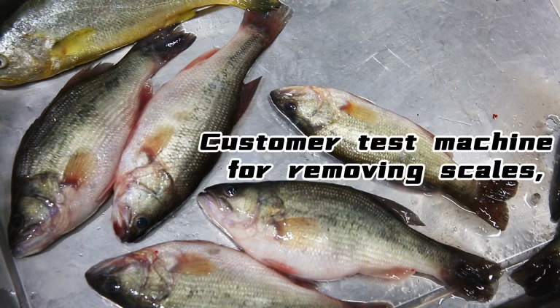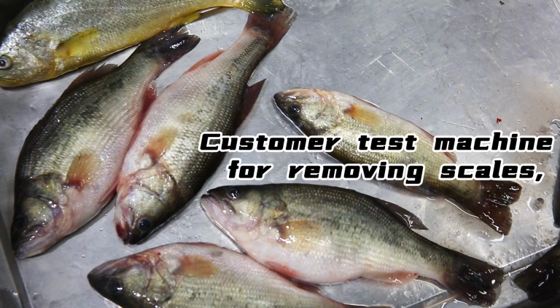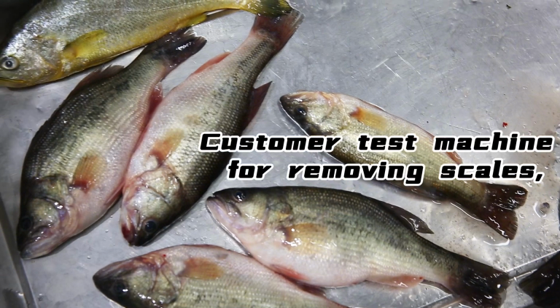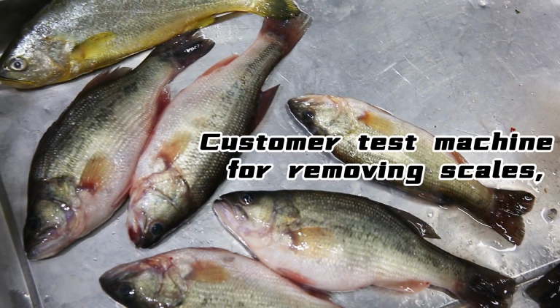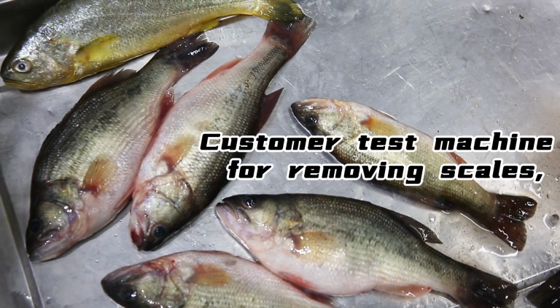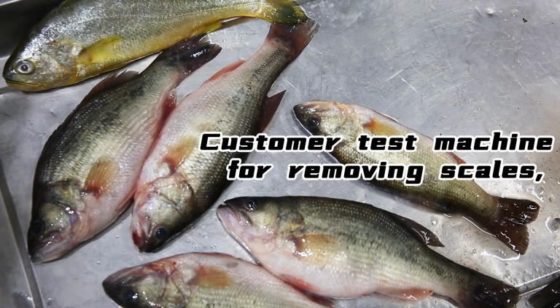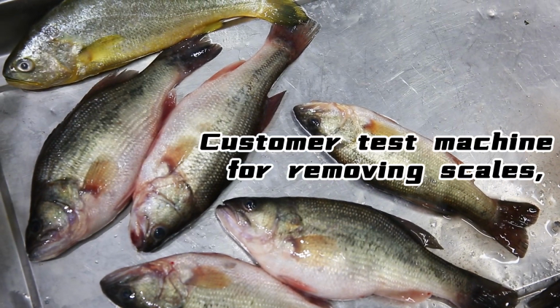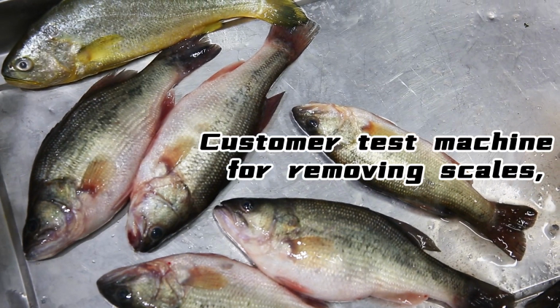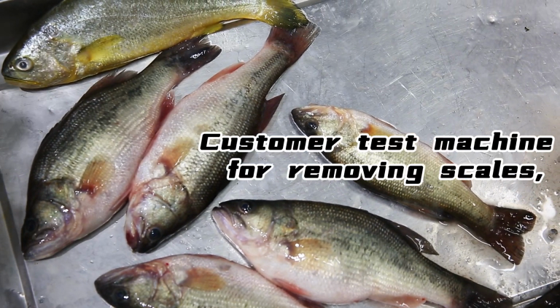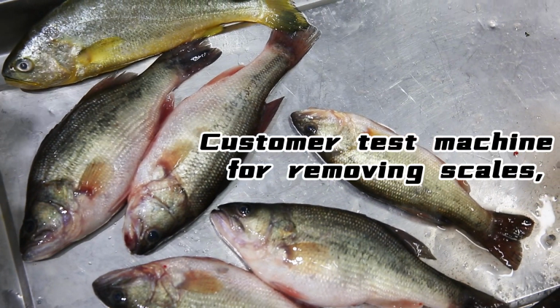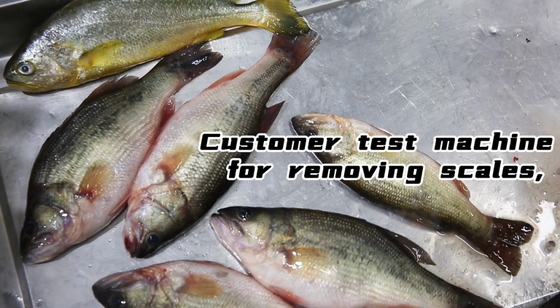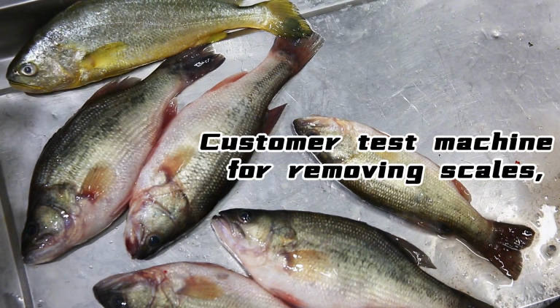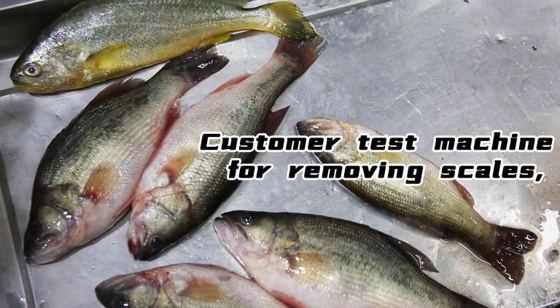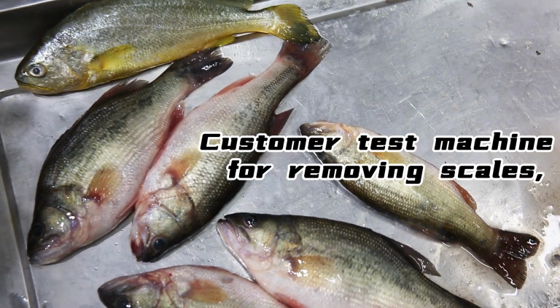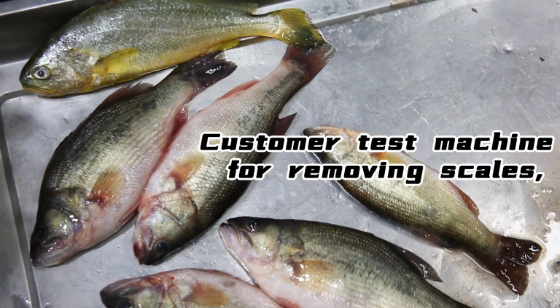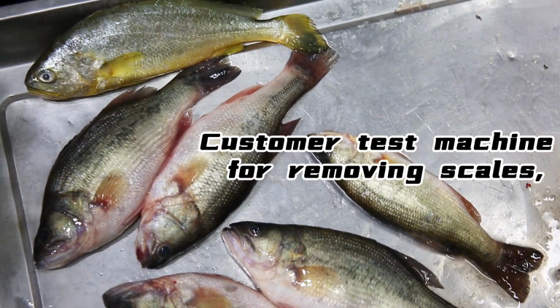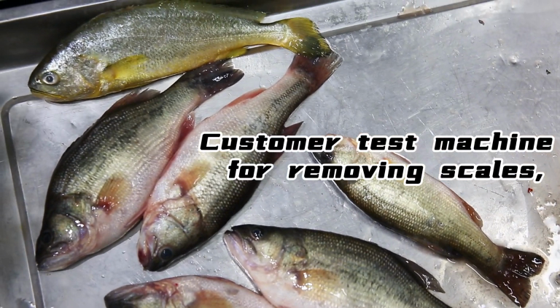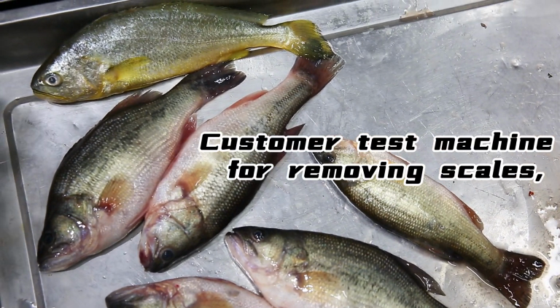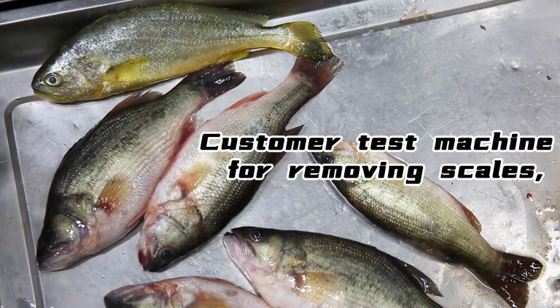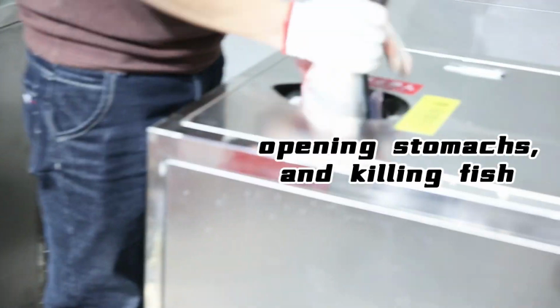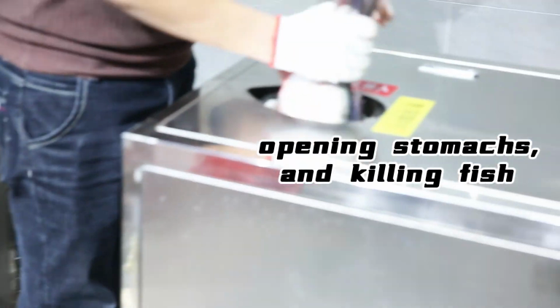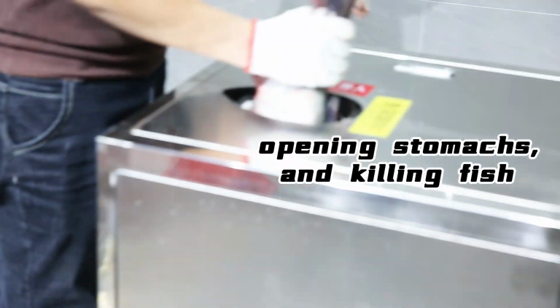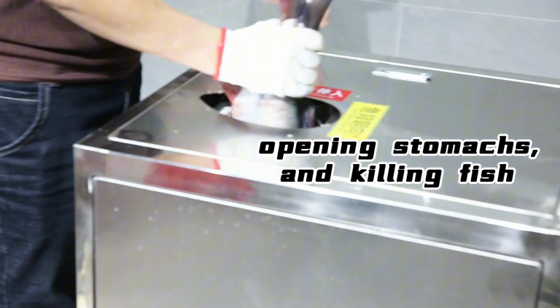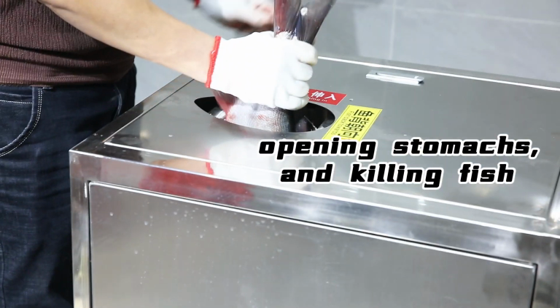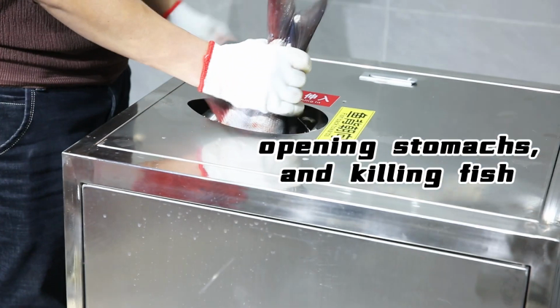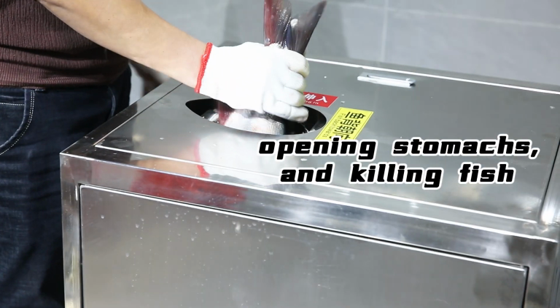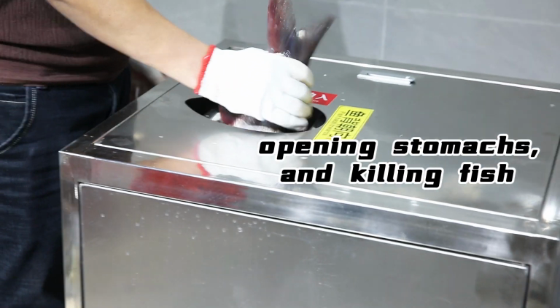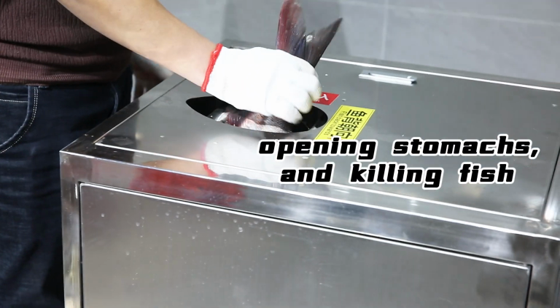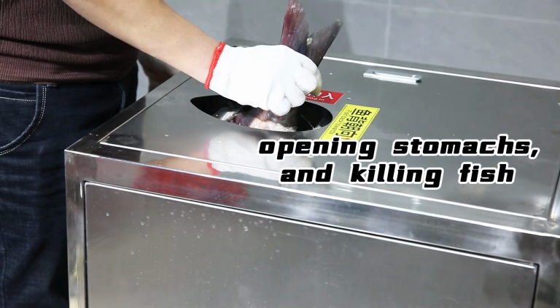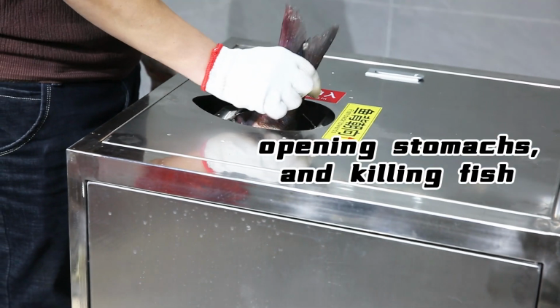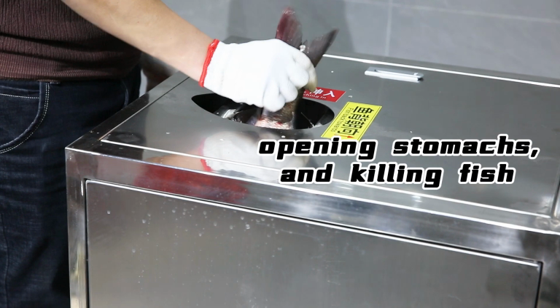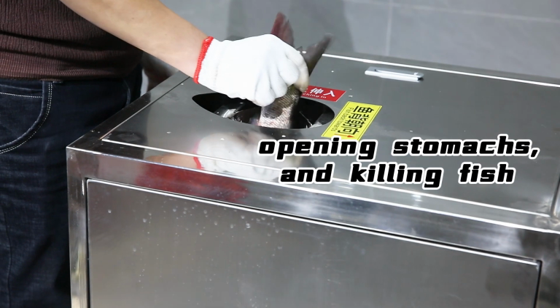Customer test machine for removing scales, opening stomachs, and killing fish.